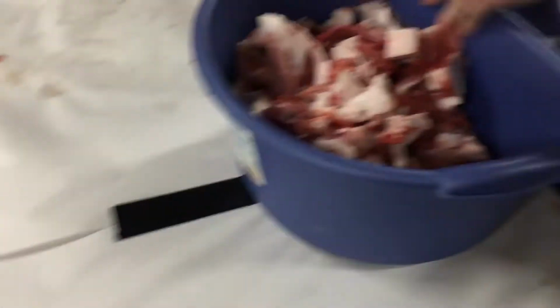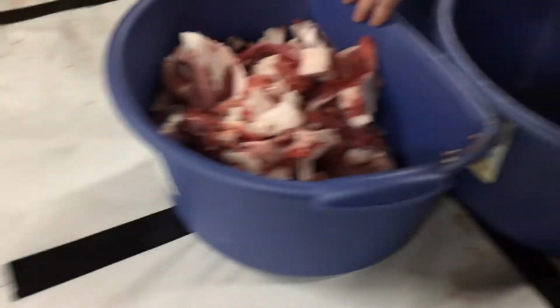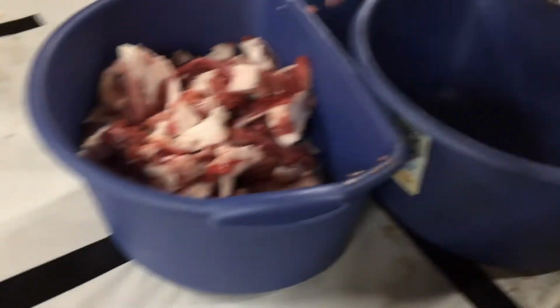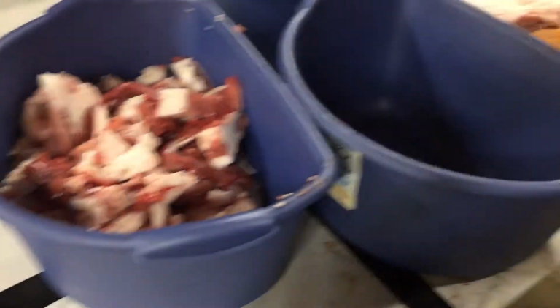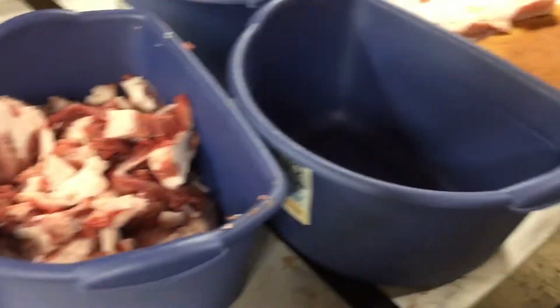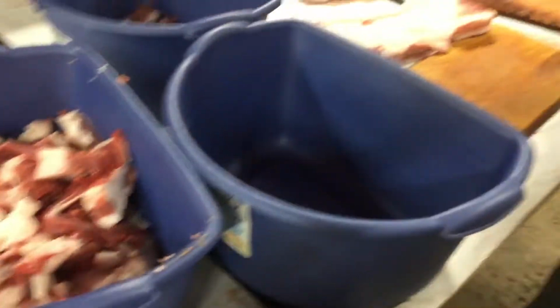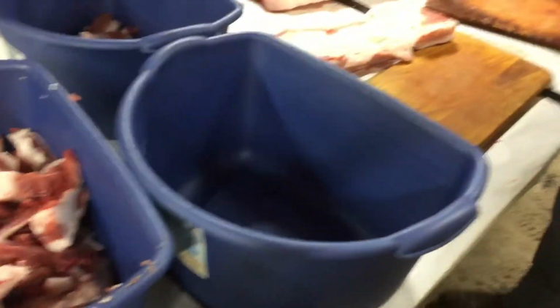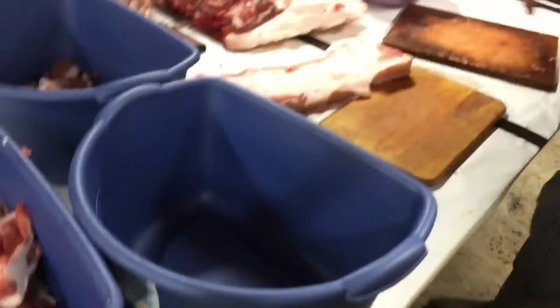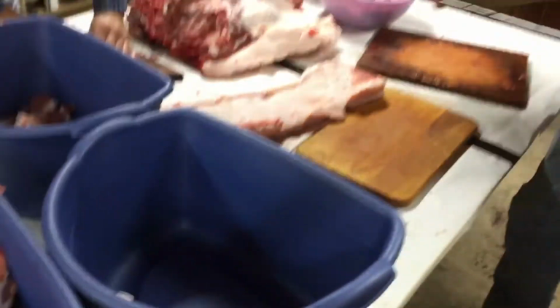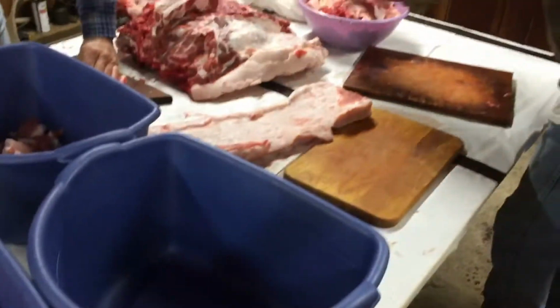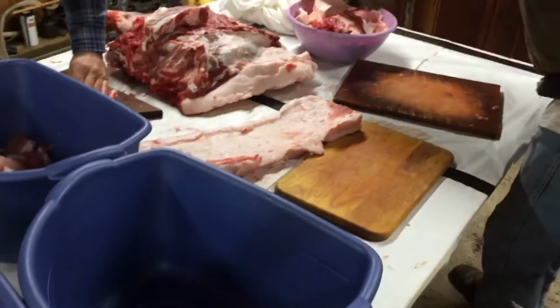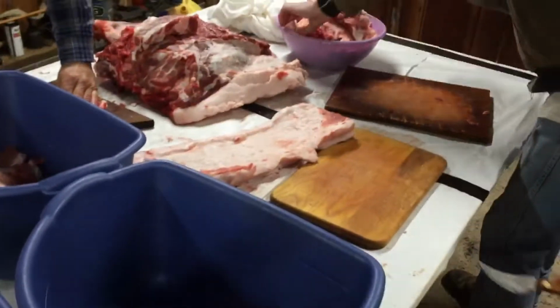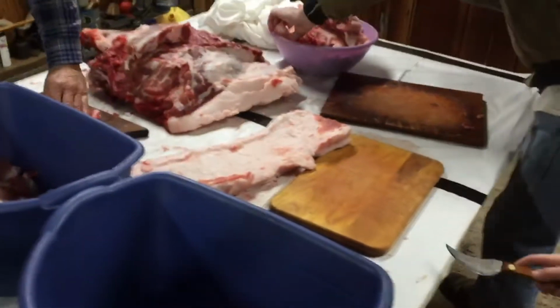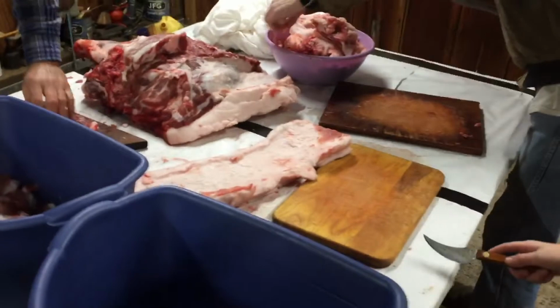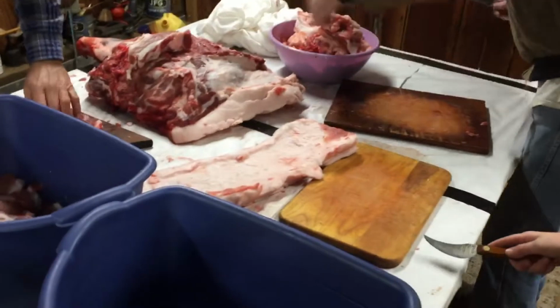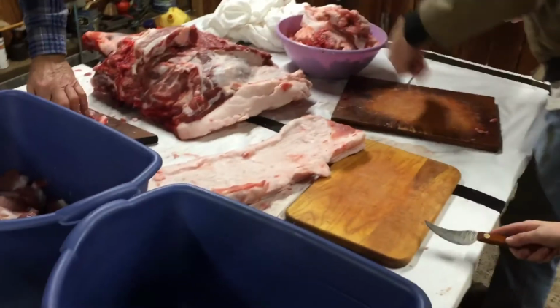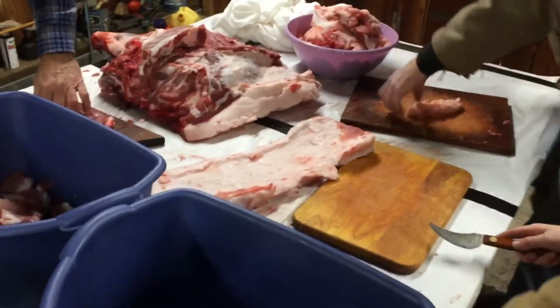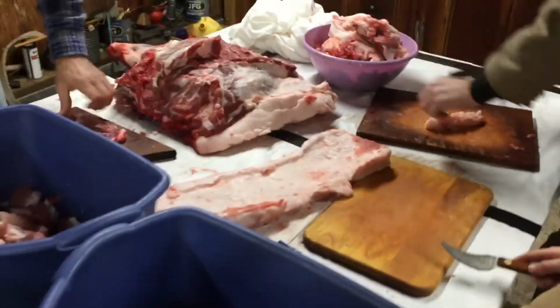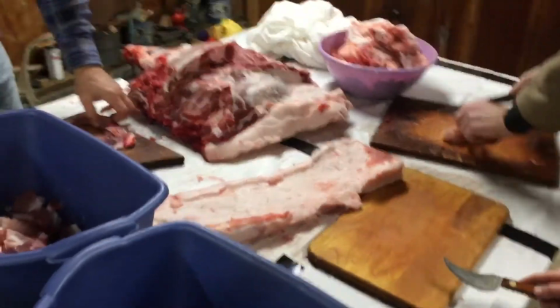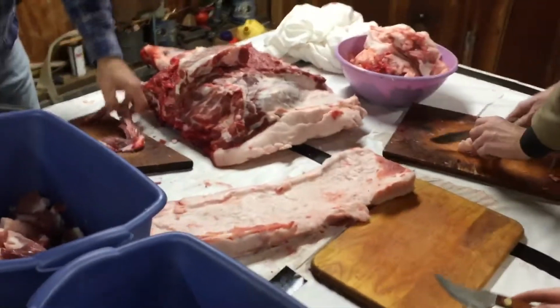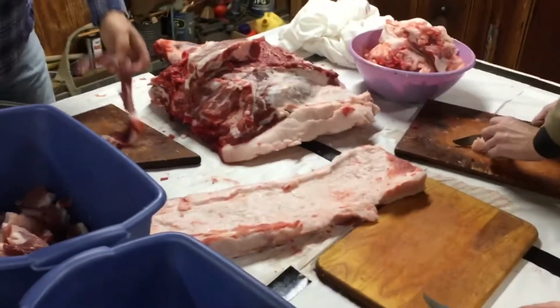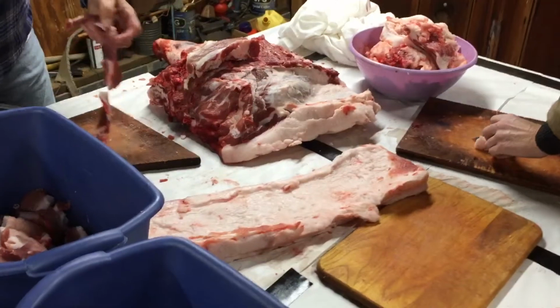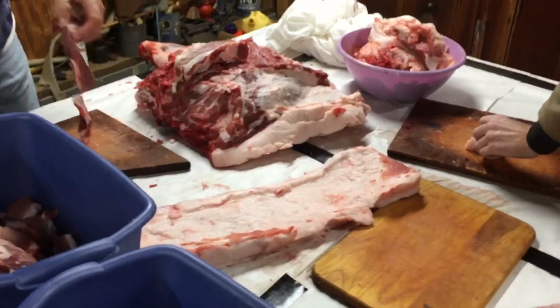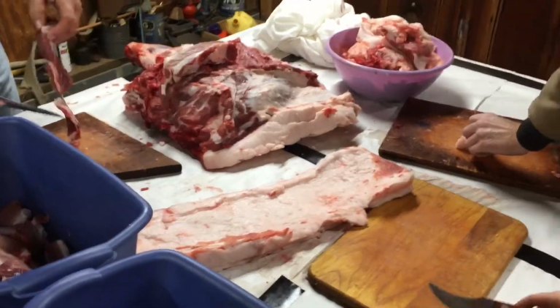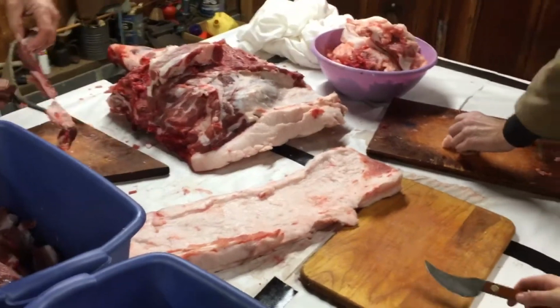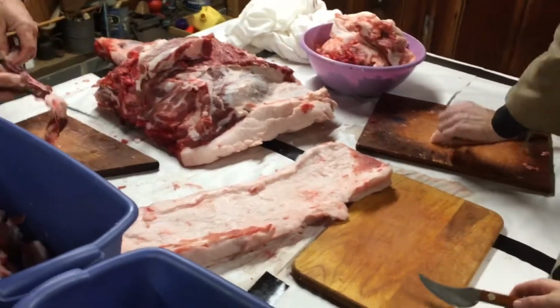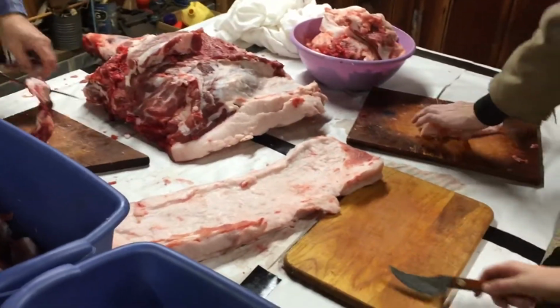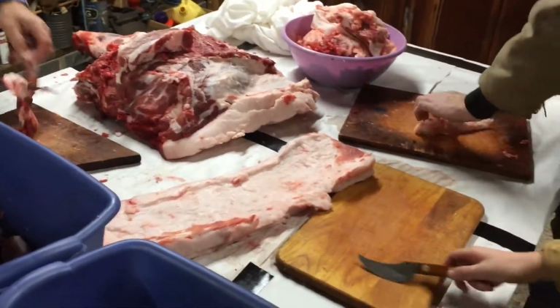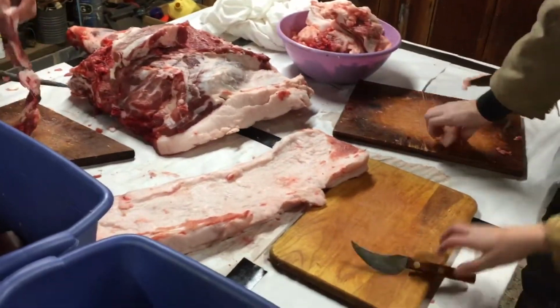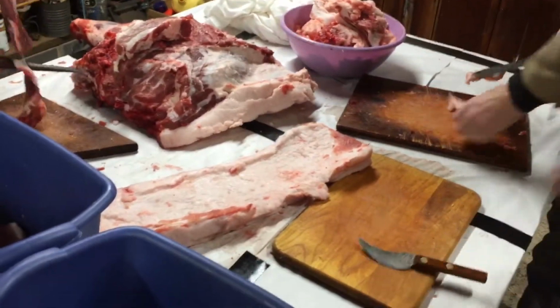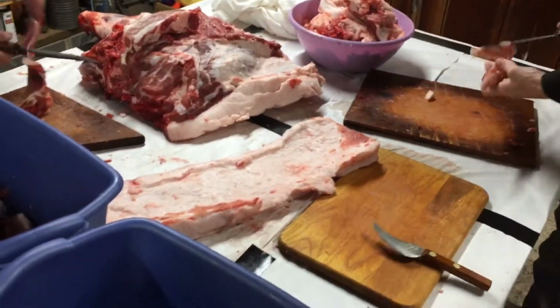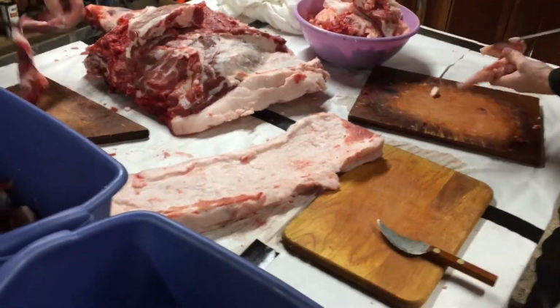When are you going to start grinding sausage? Here in about 20 minutes. Yep, oh that would be an extra good one.